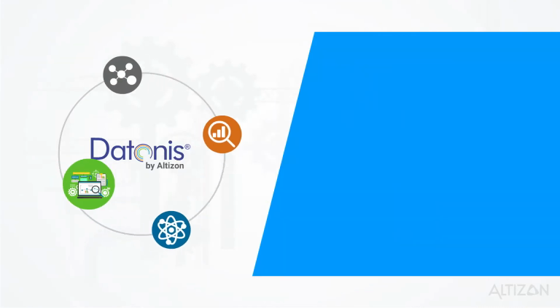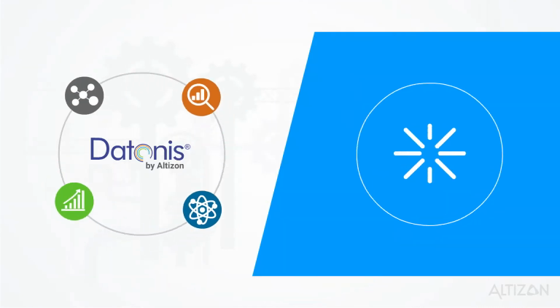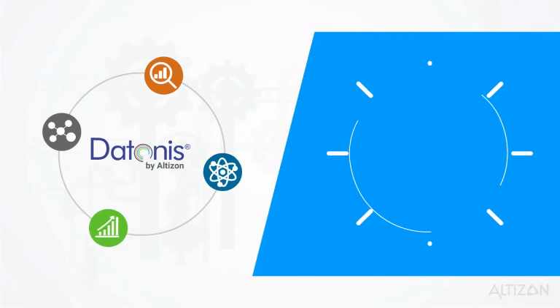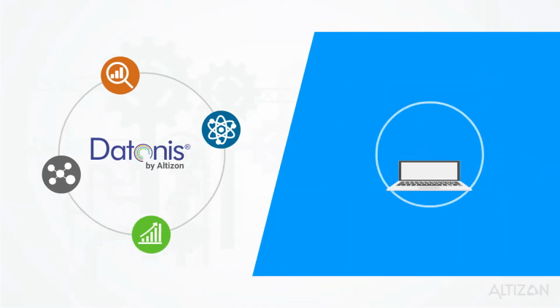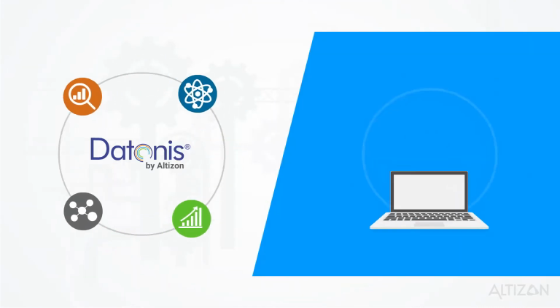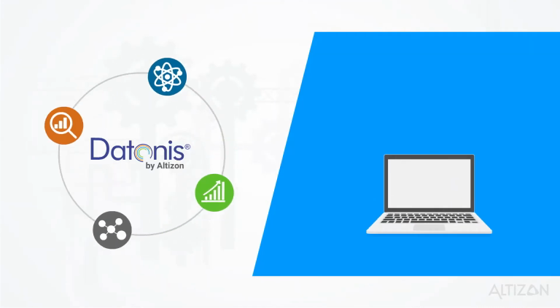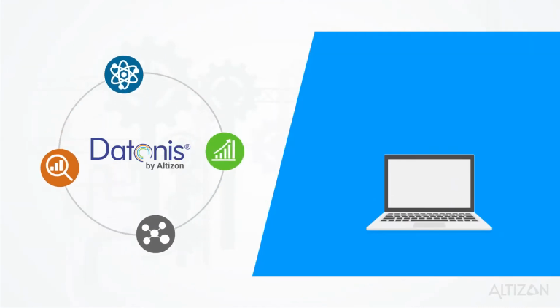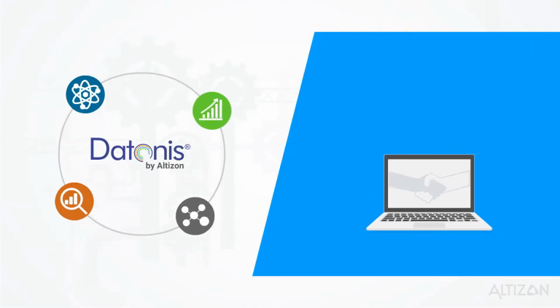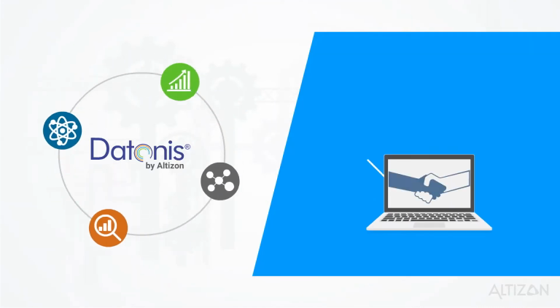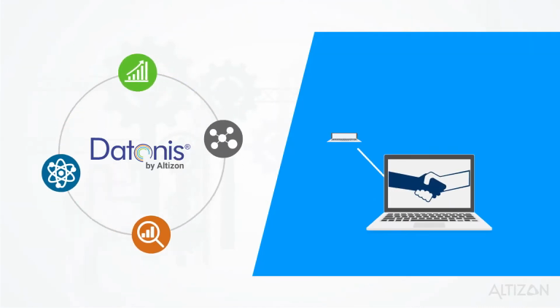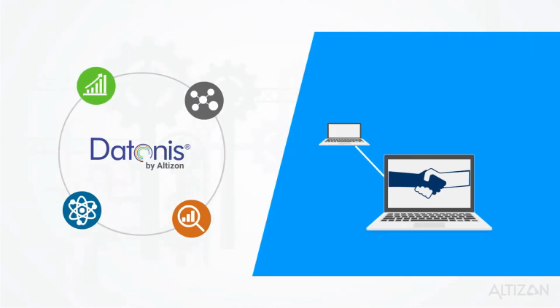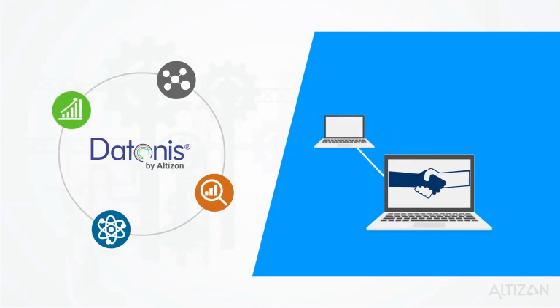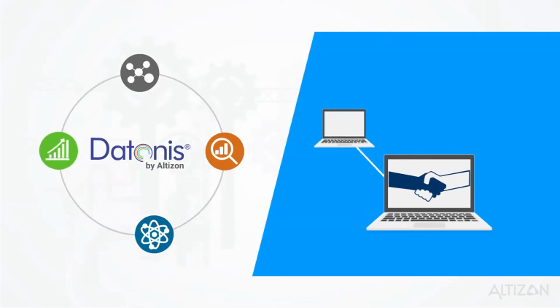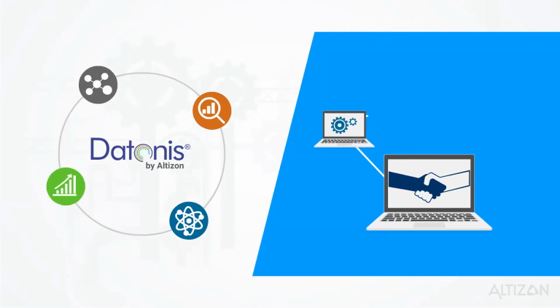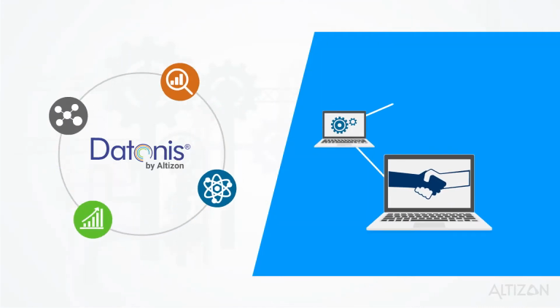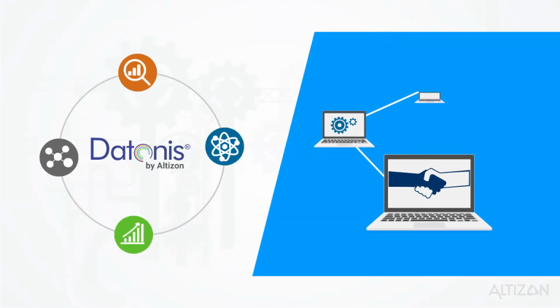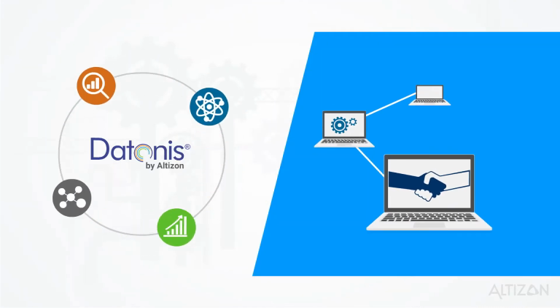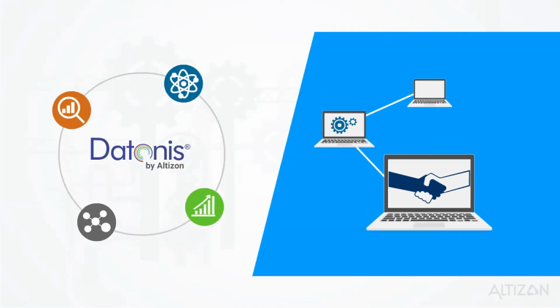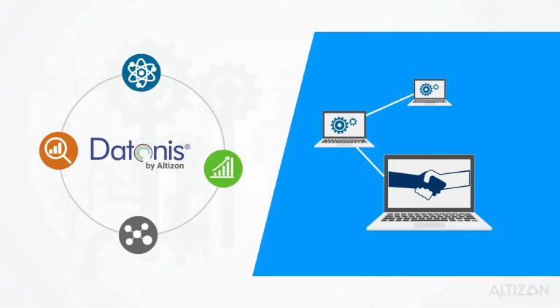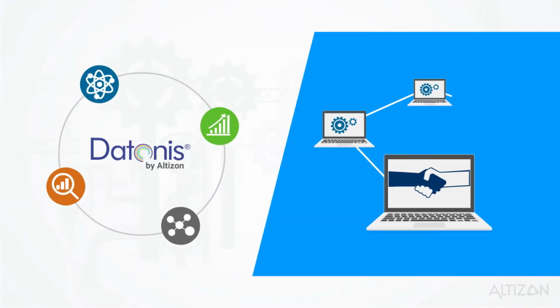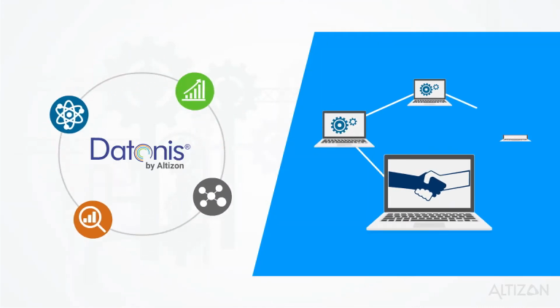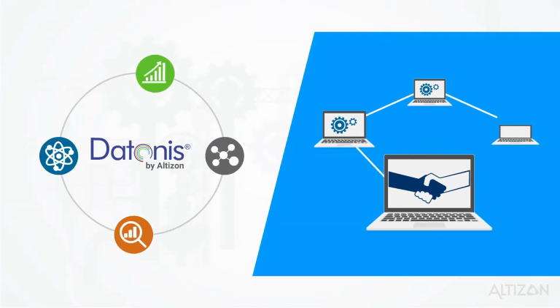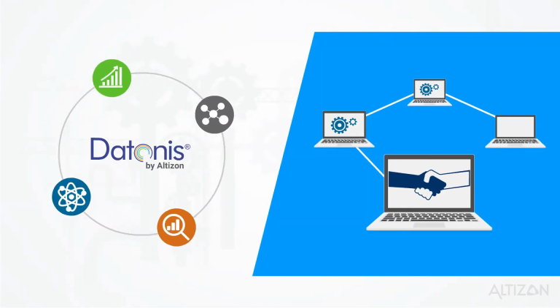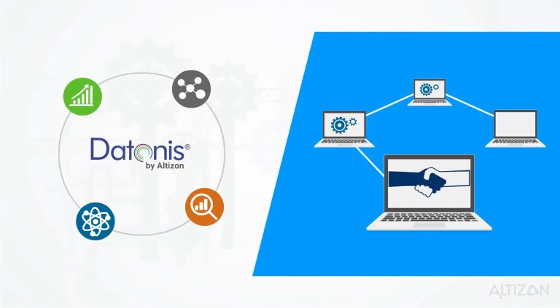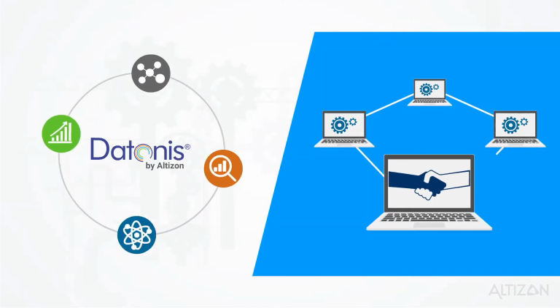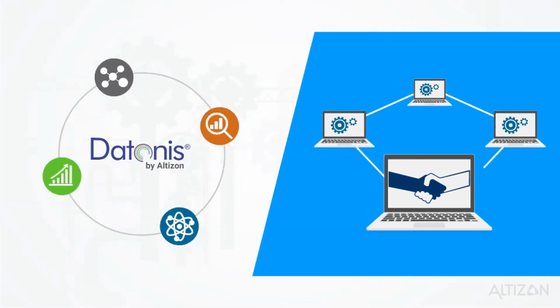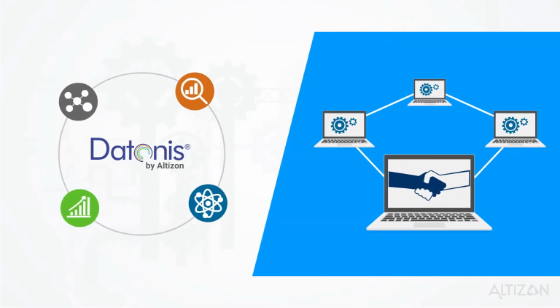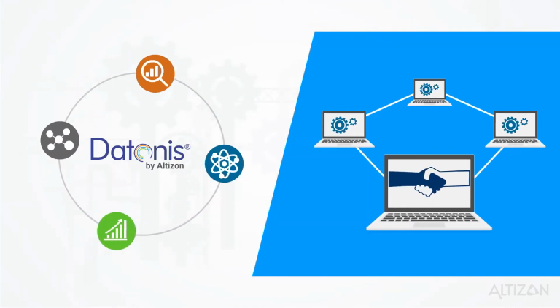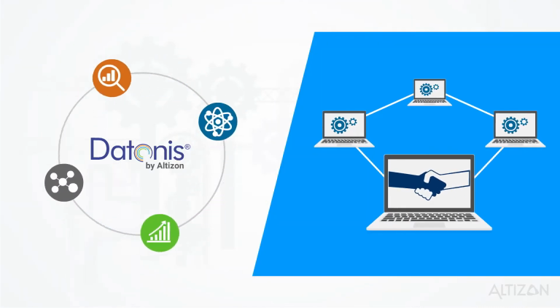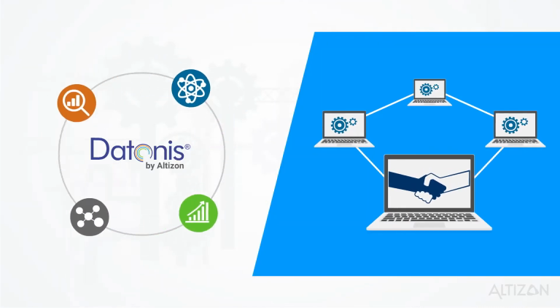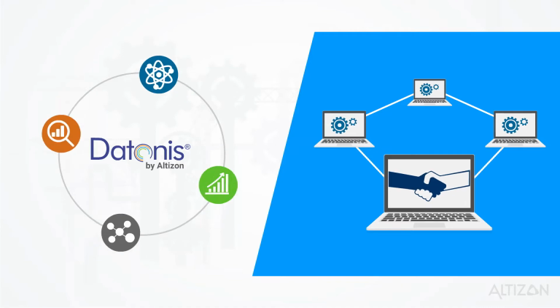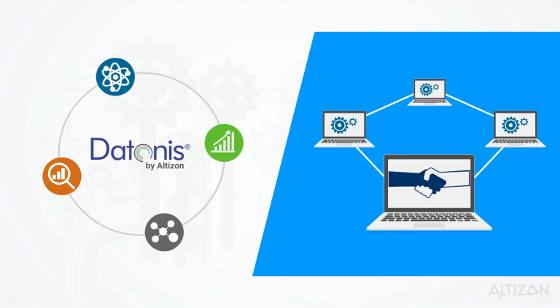Five, easily integrate your device data with your IT systems using our REST API.